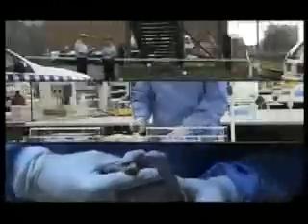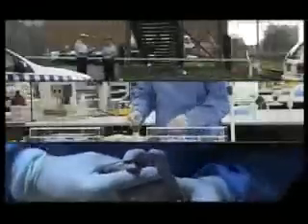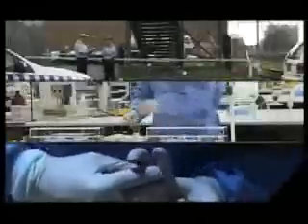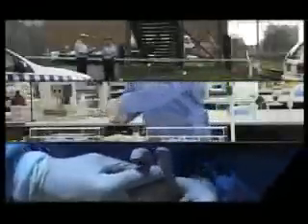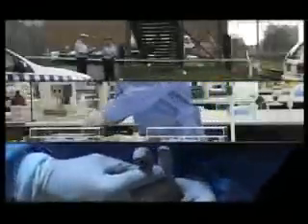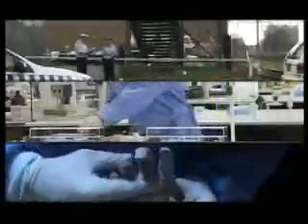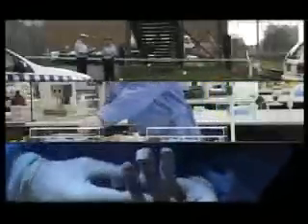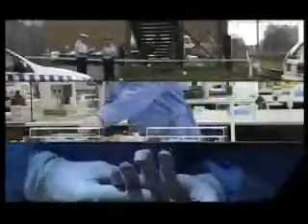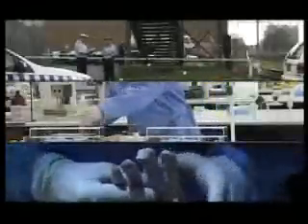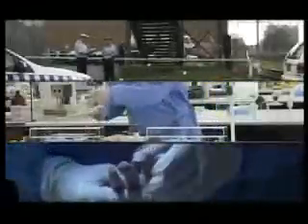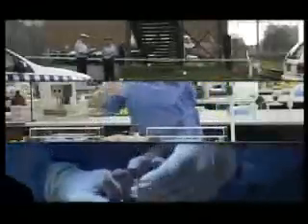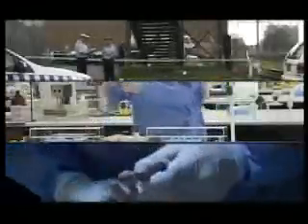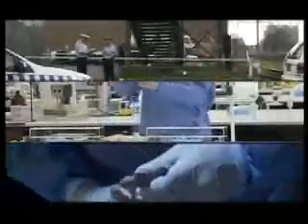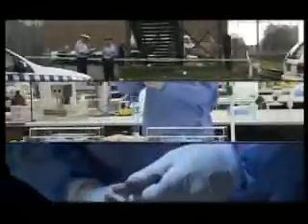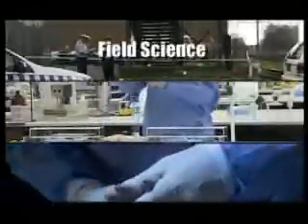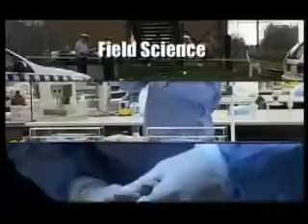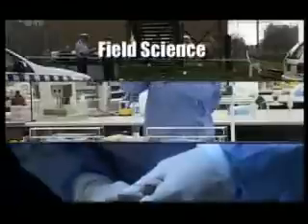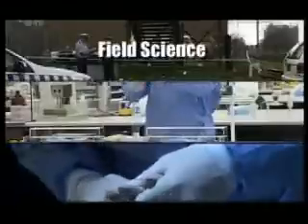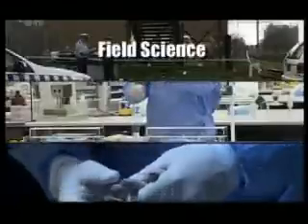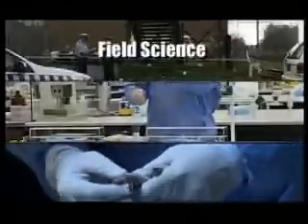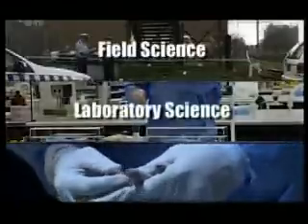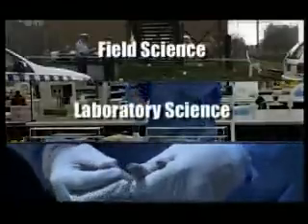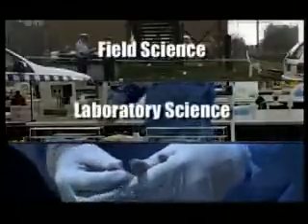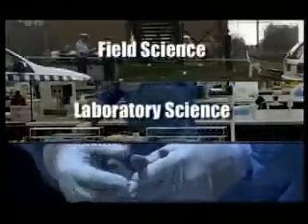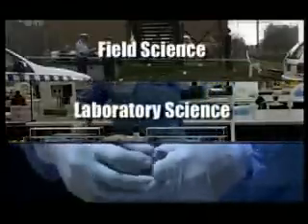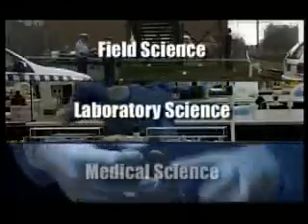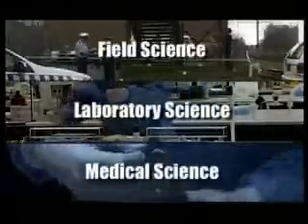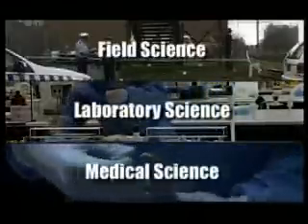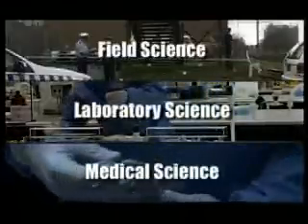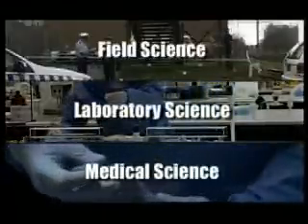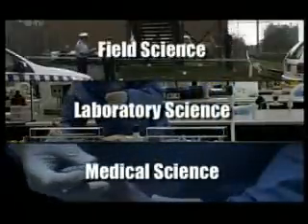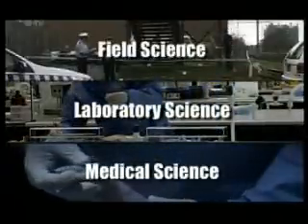There are three distinct branches of forensic science: field science, laboratory science and medical science.